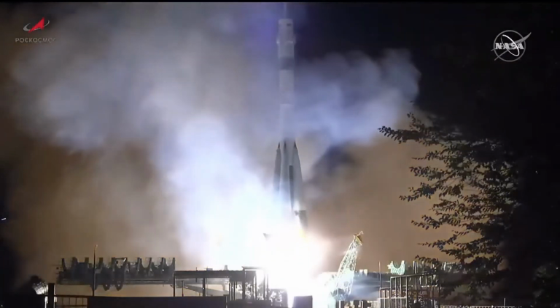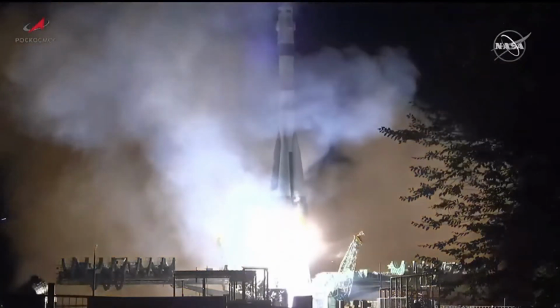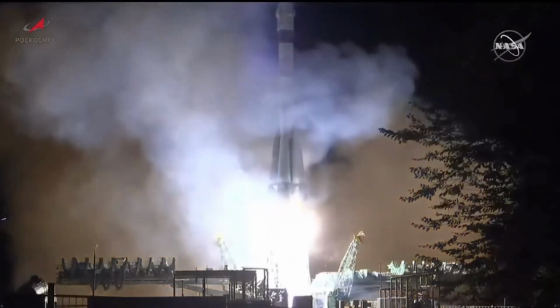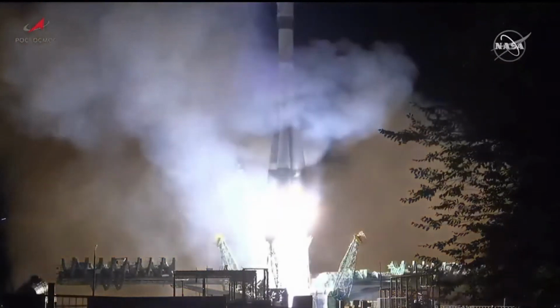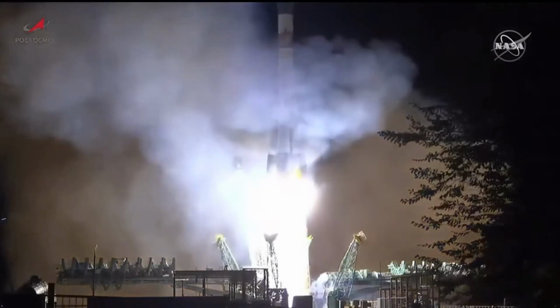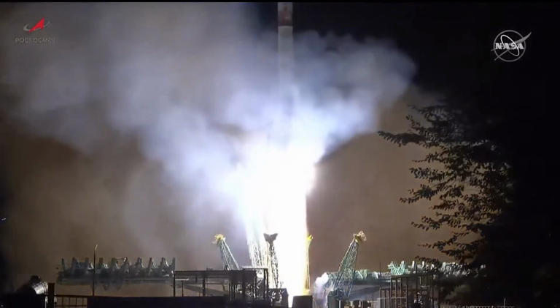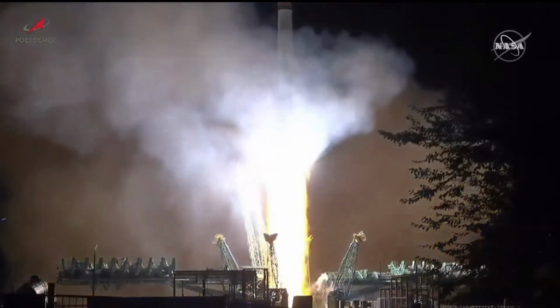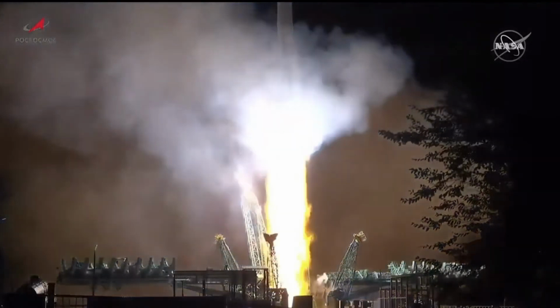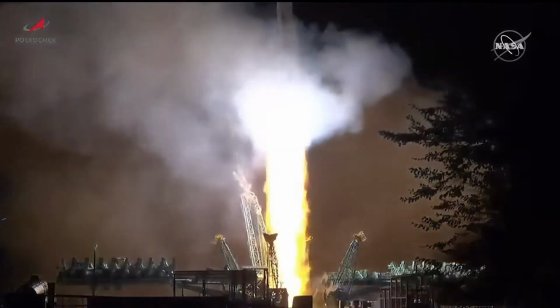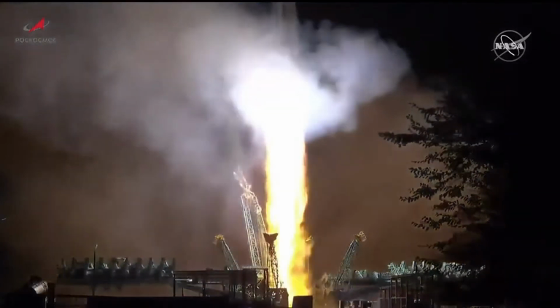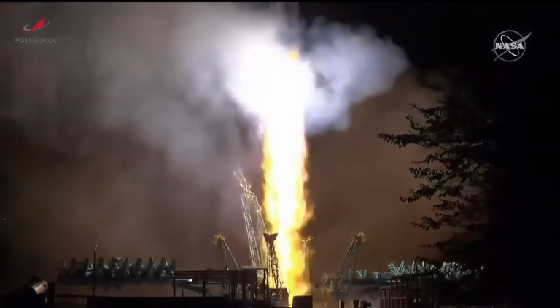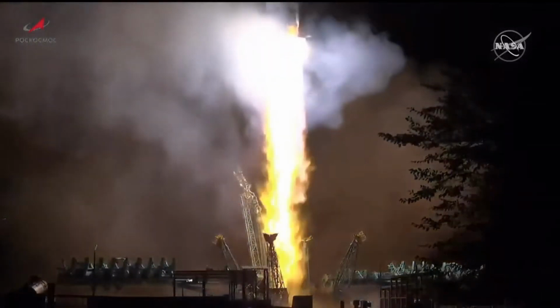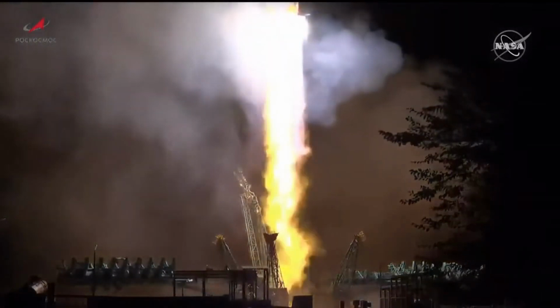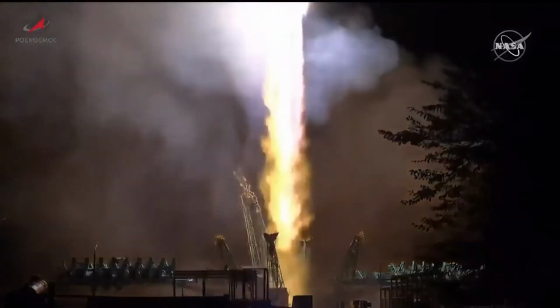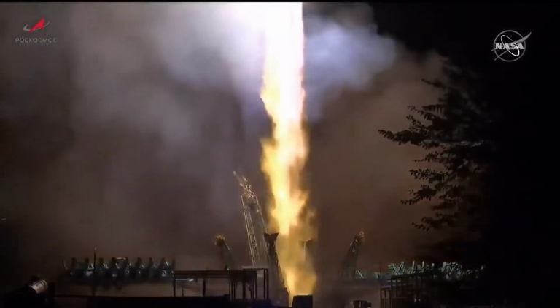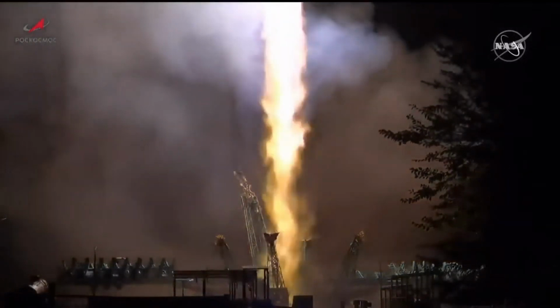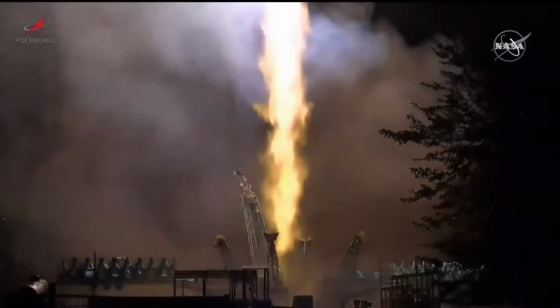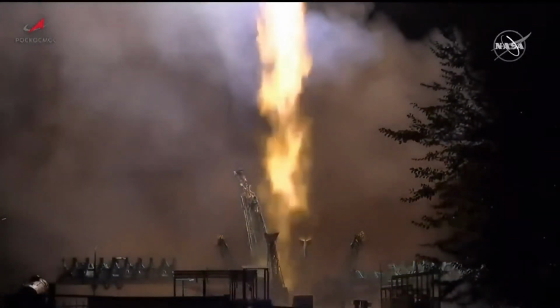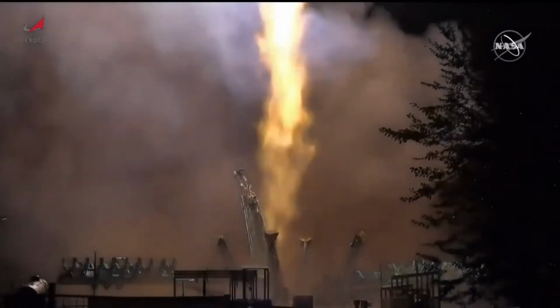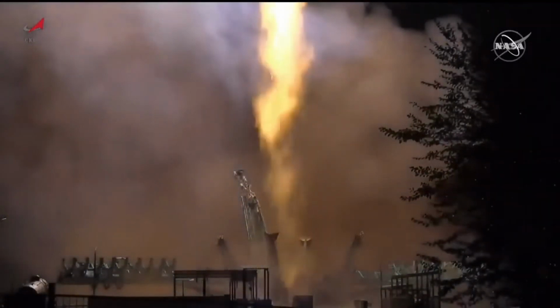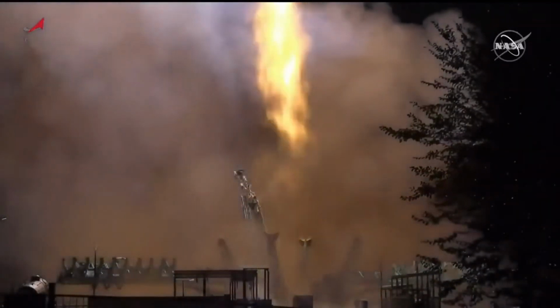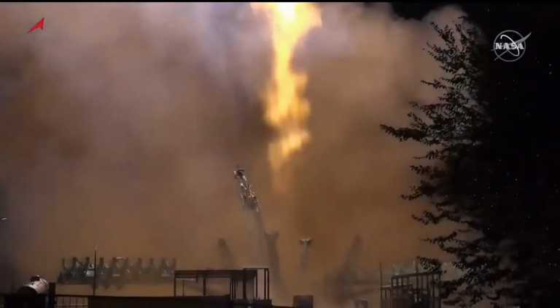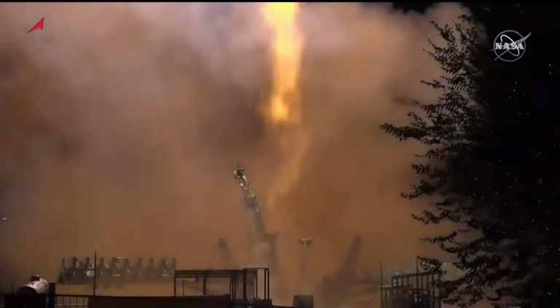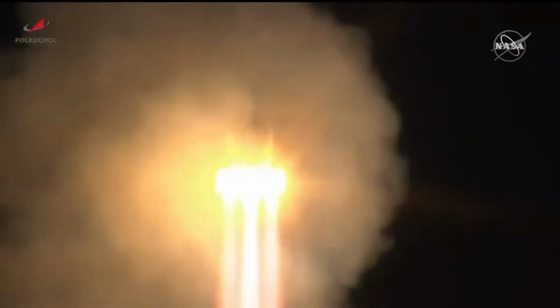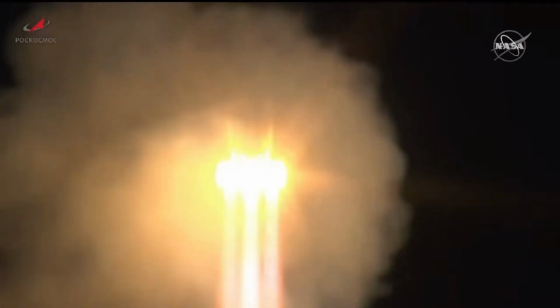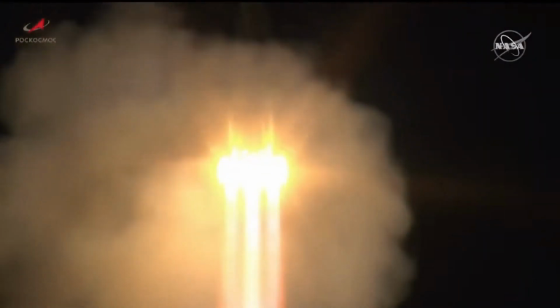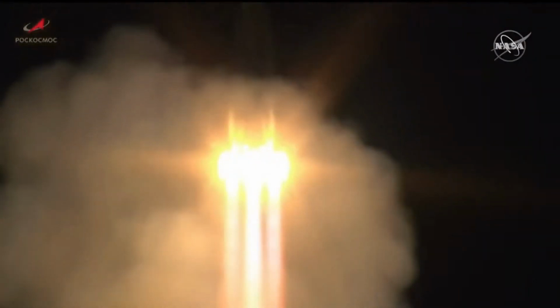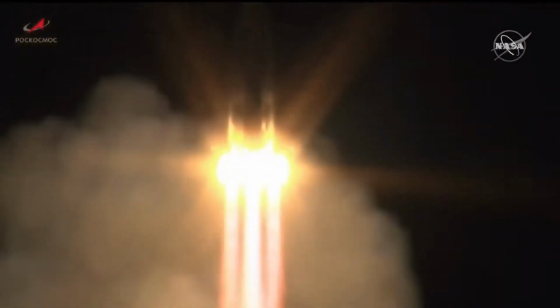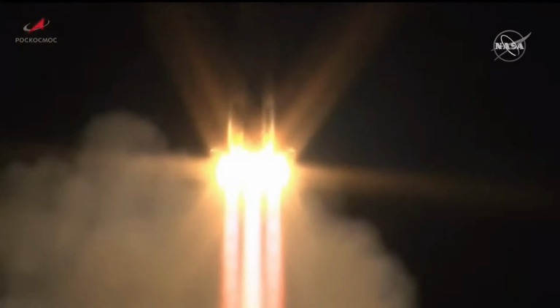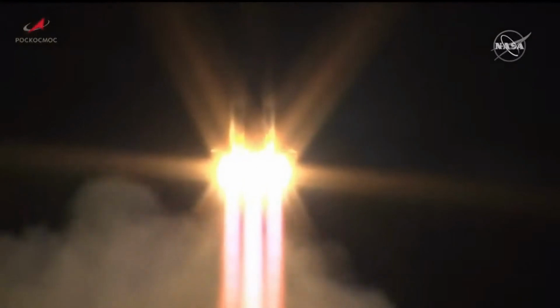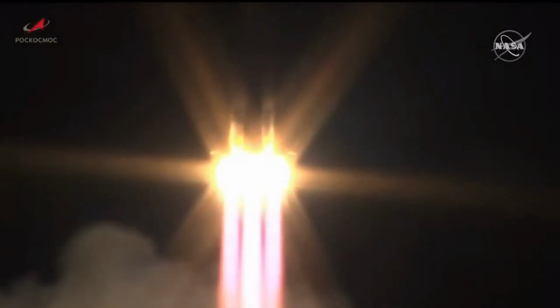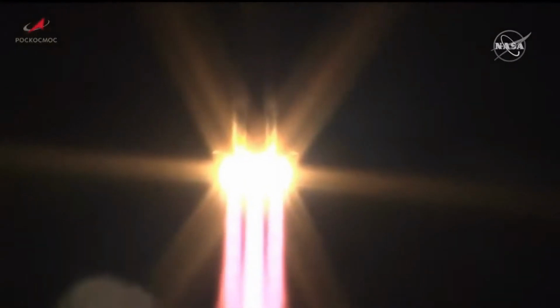O'Hara, Kononenko, and Chu begin a short duration journey for a long duration mission on the International Space Station.